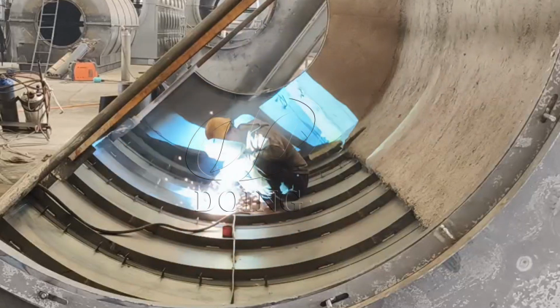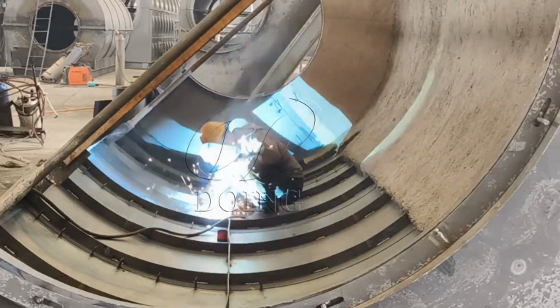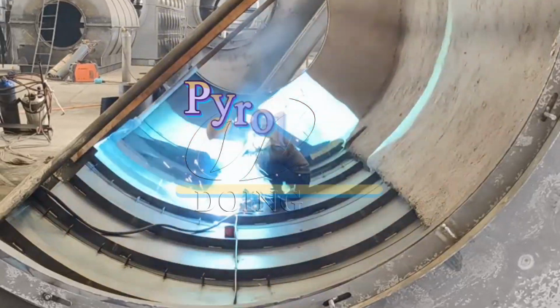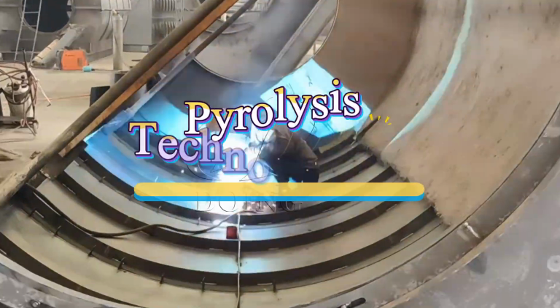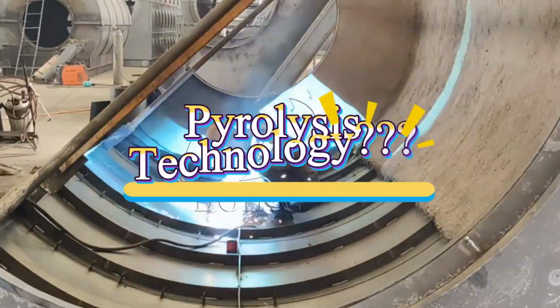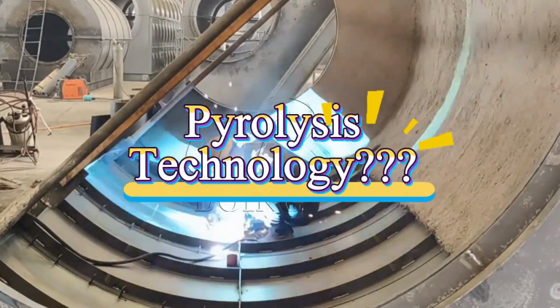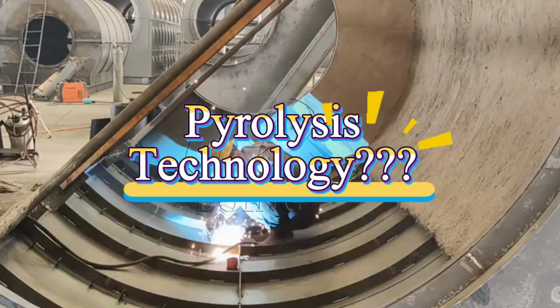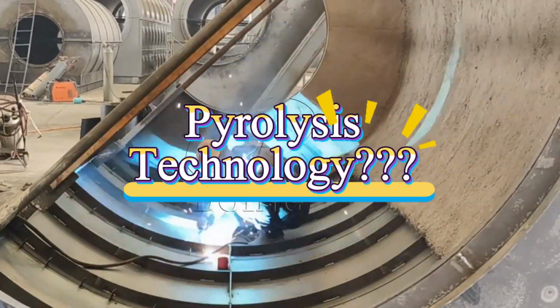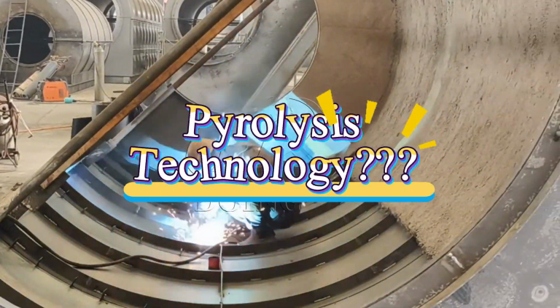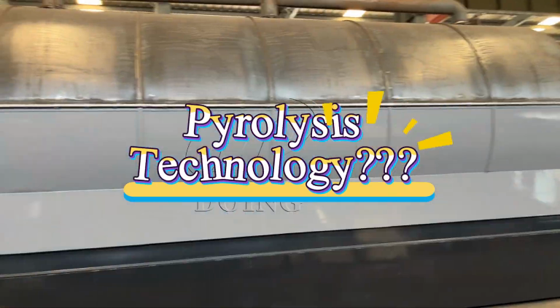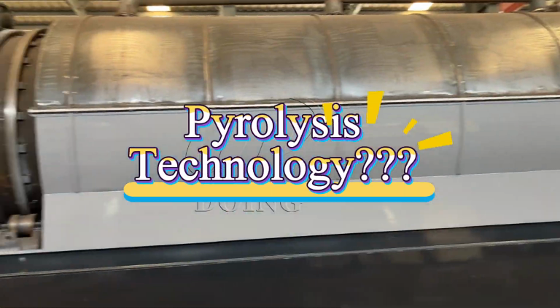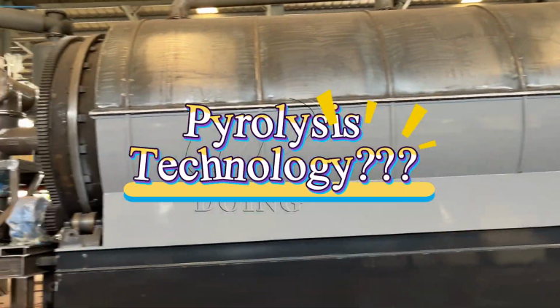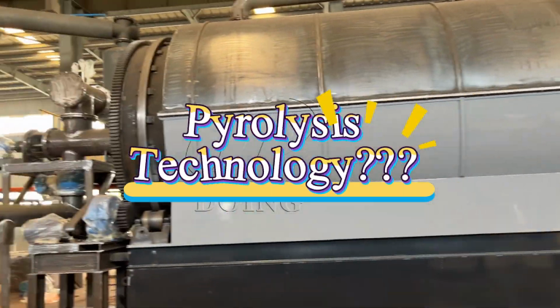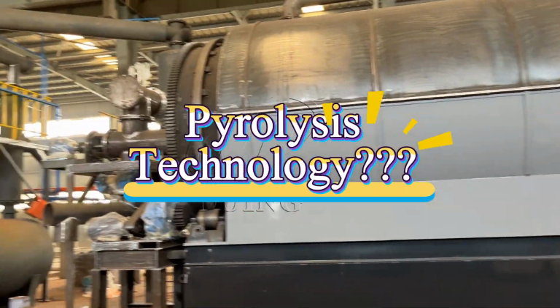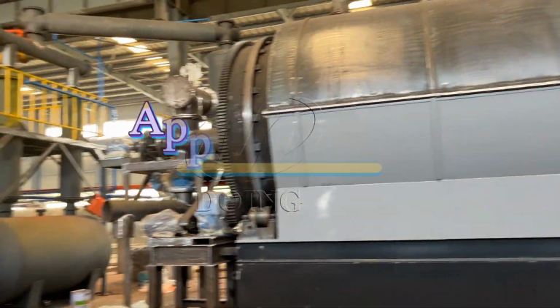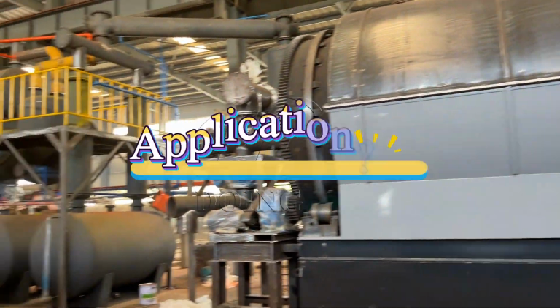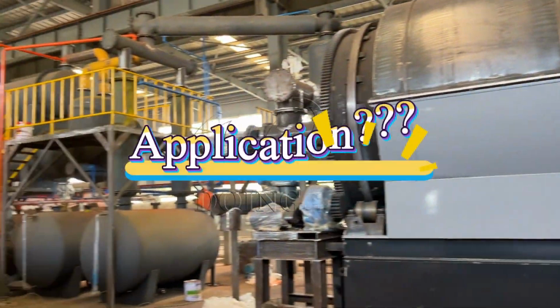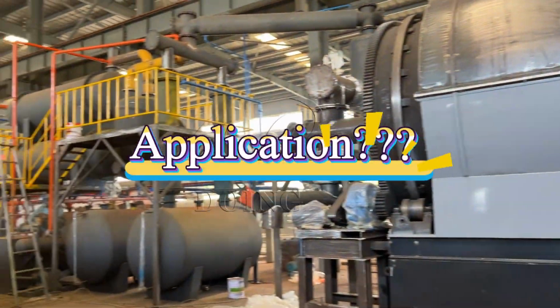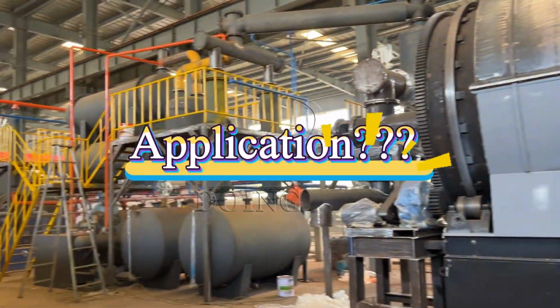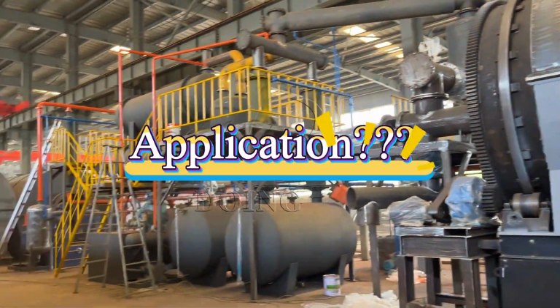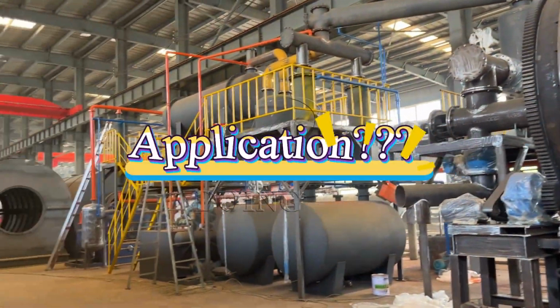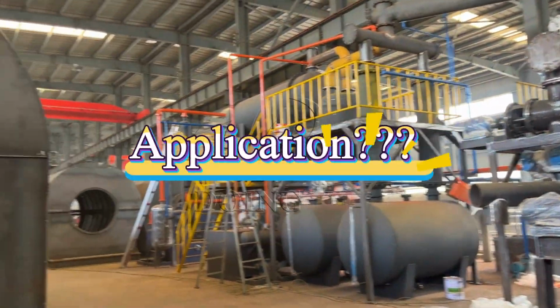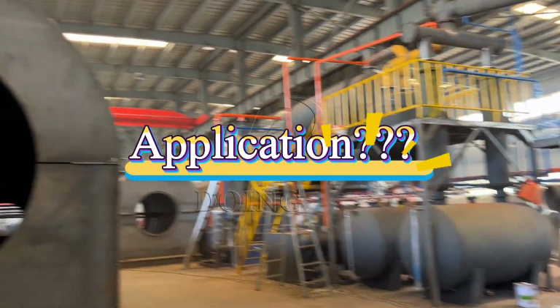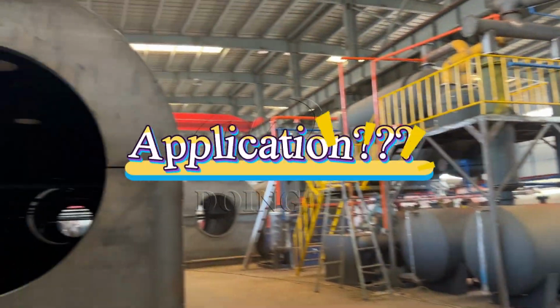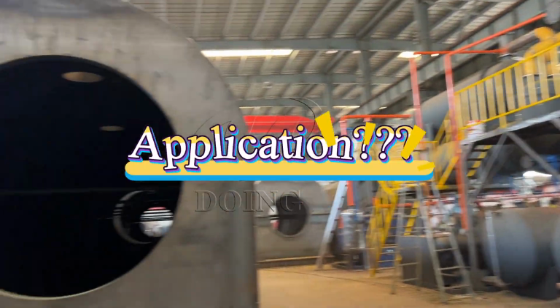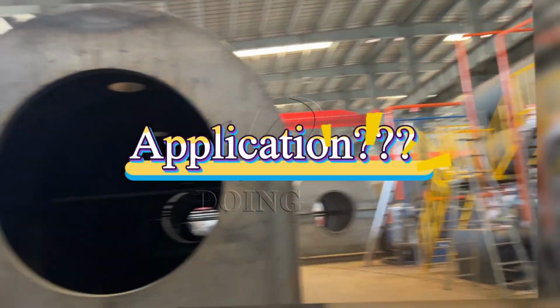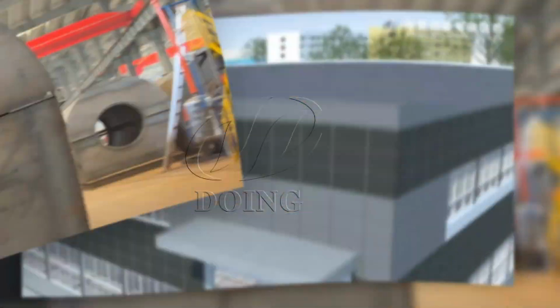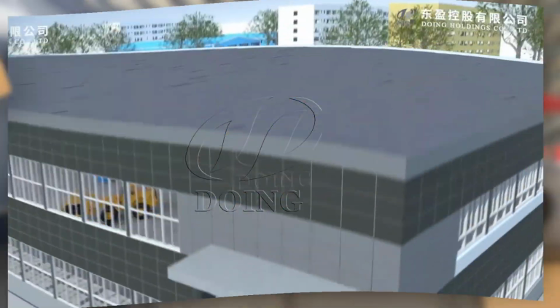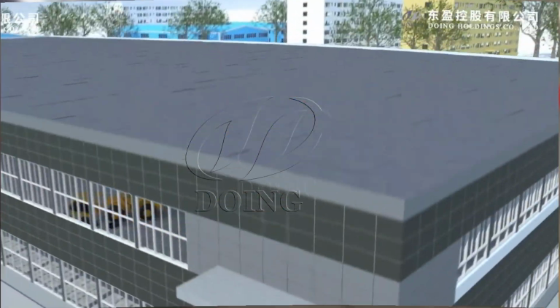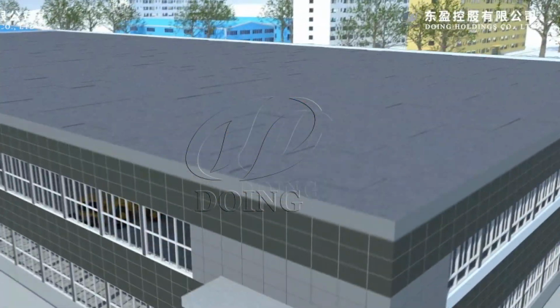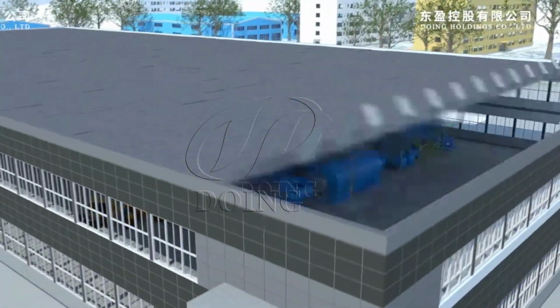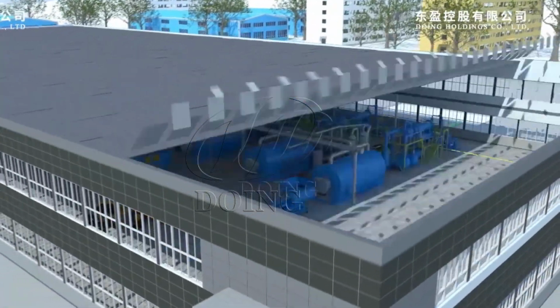What is pyrolysis technology and what is the application of pyrolysis? Let's find out.